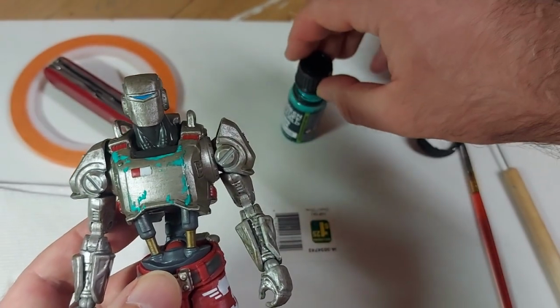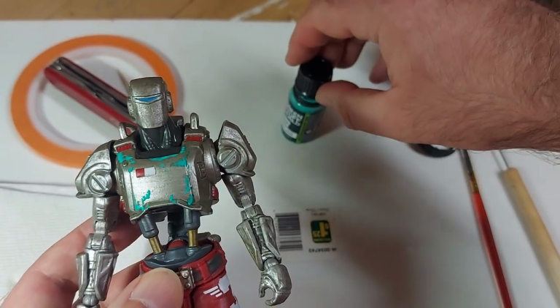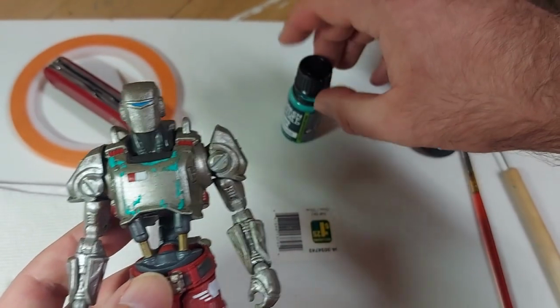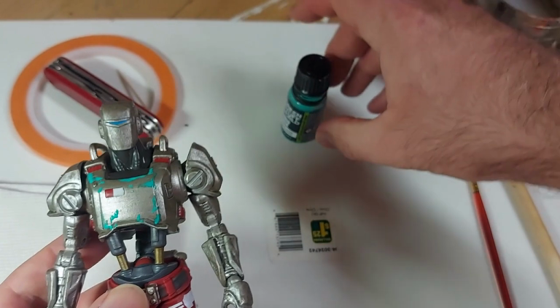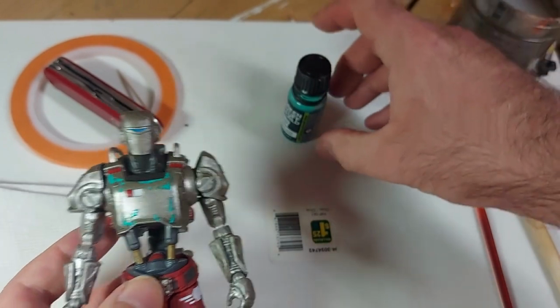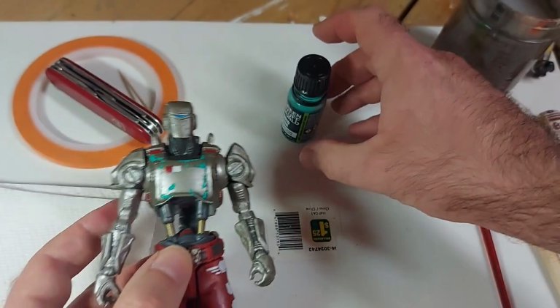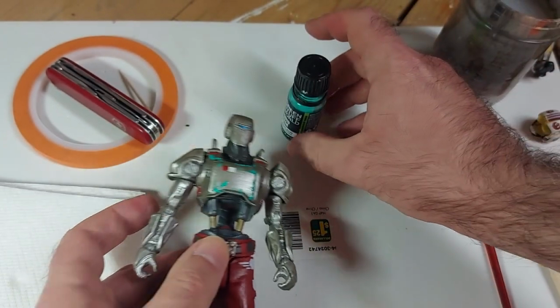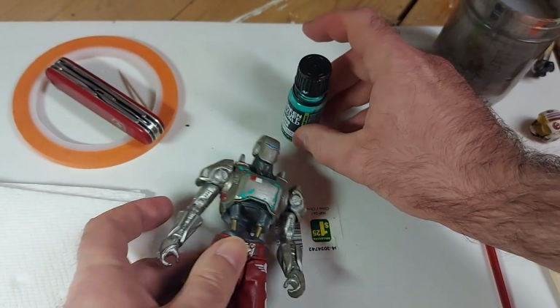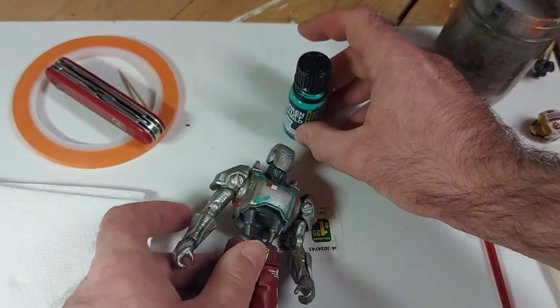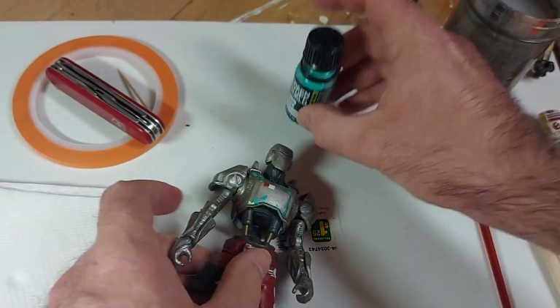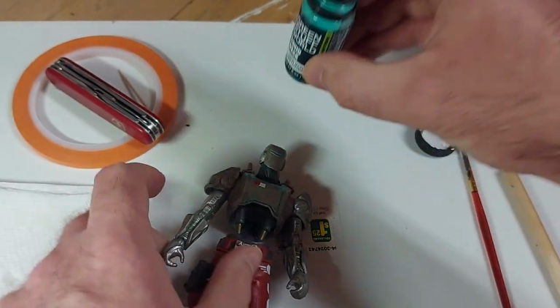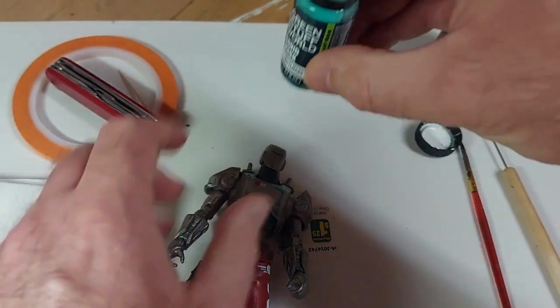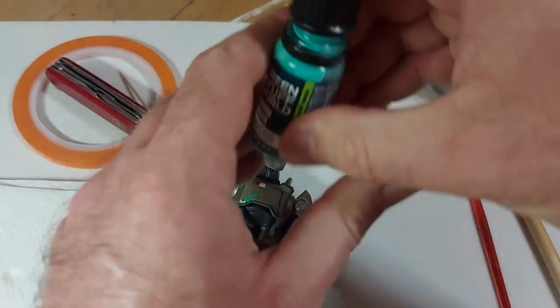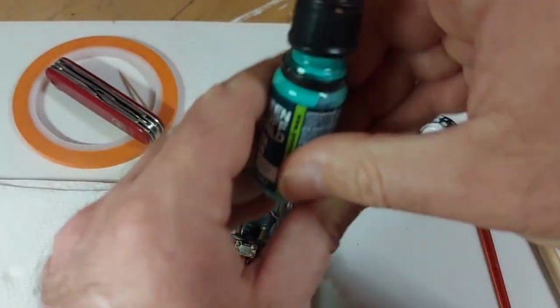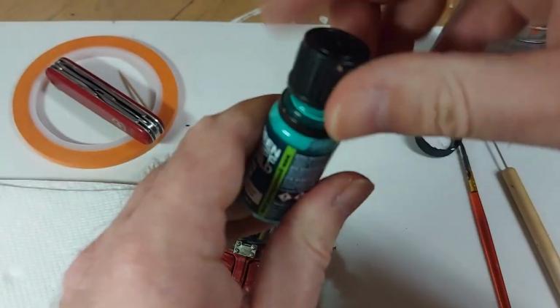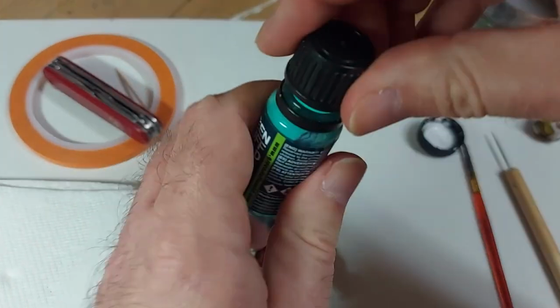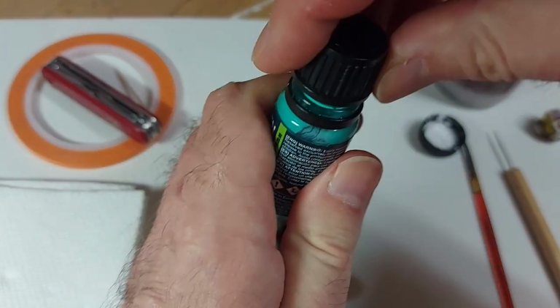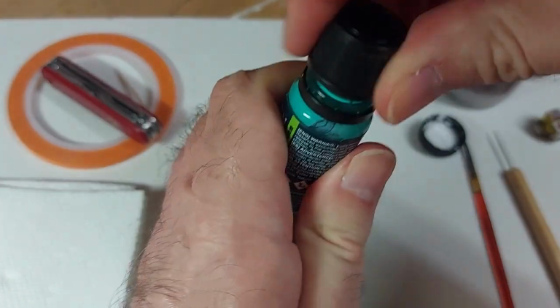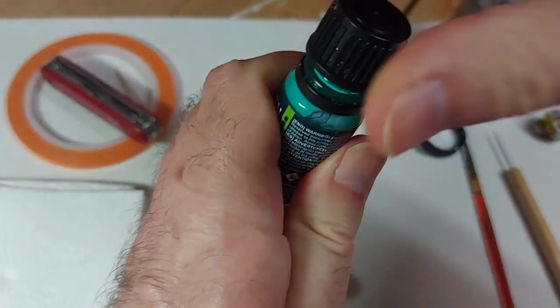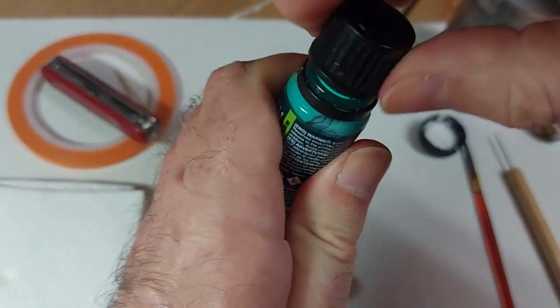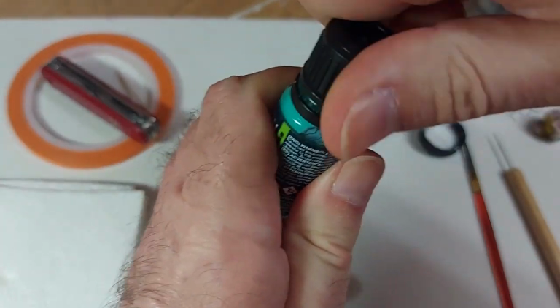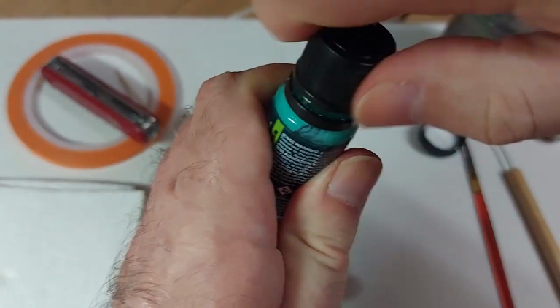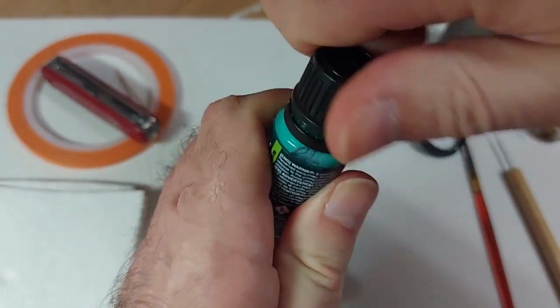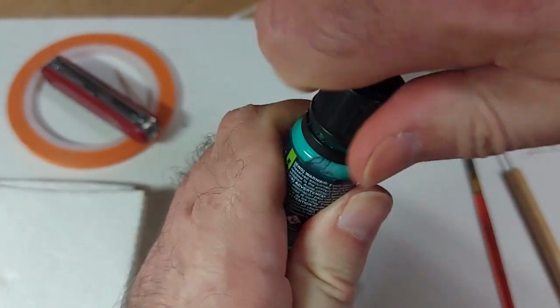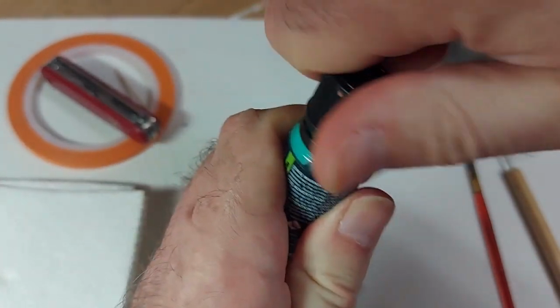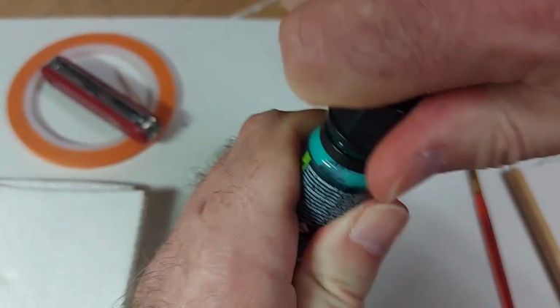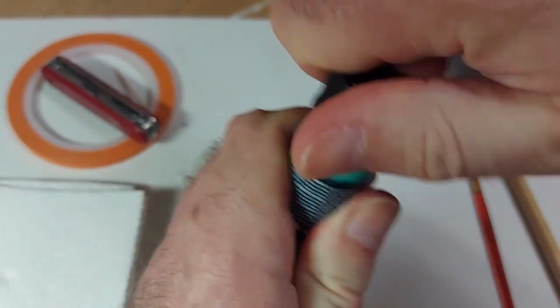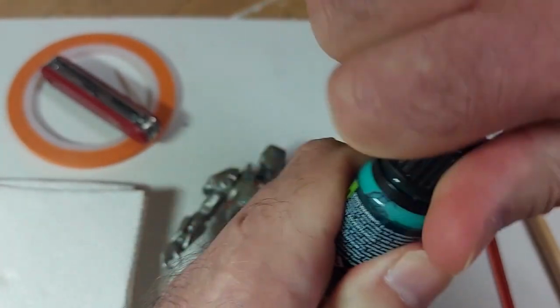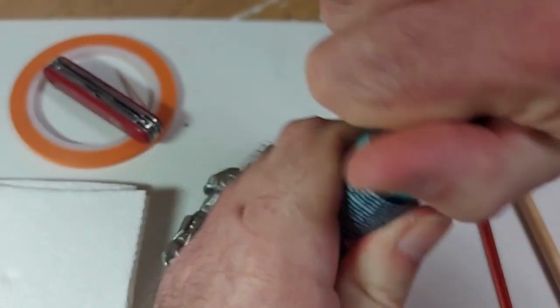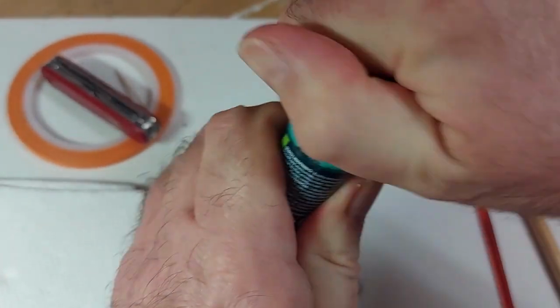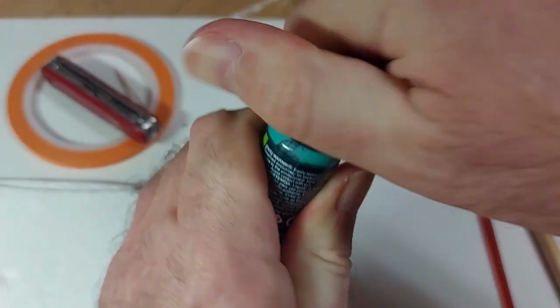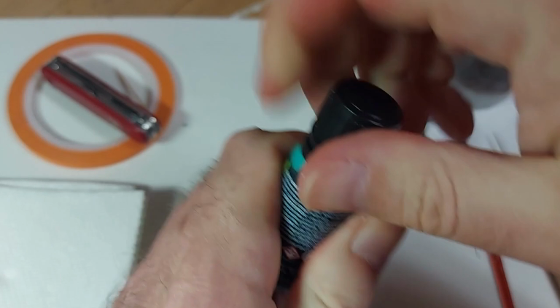We're only doing this center piece, so I'm just looking at edges right now. I figured there would be a lot of wear up at the top. Anything that we paint this masking fluid onto is going to stay silver — this is like the bottom layer of our wear patterns. How much you put on will depend on how much silver you want to show through. I think that's actually pretty good for his base wear pattern.